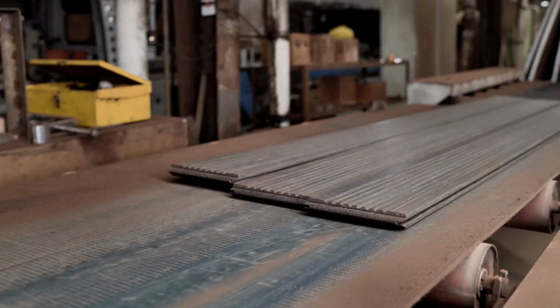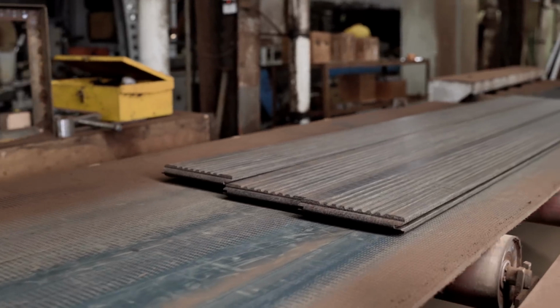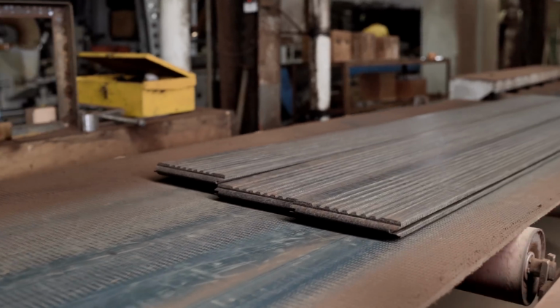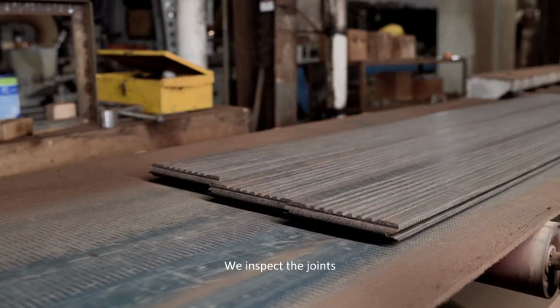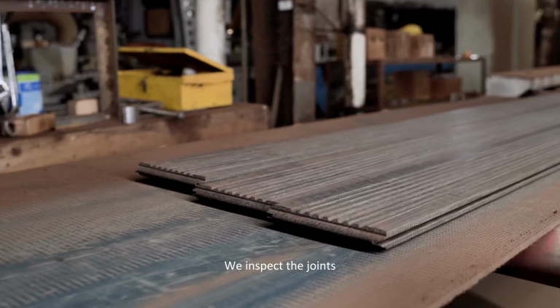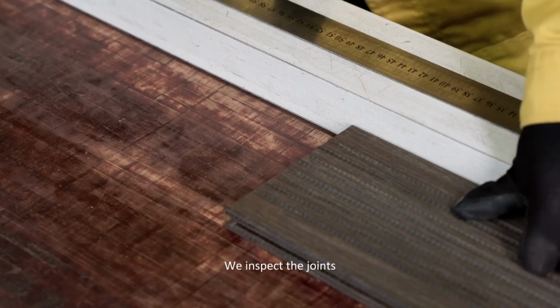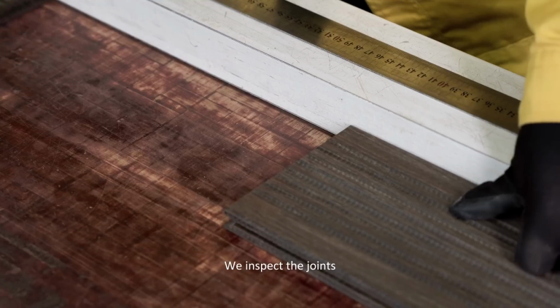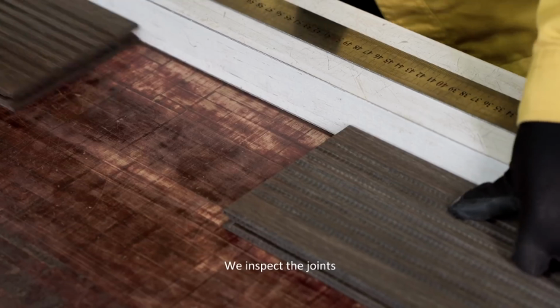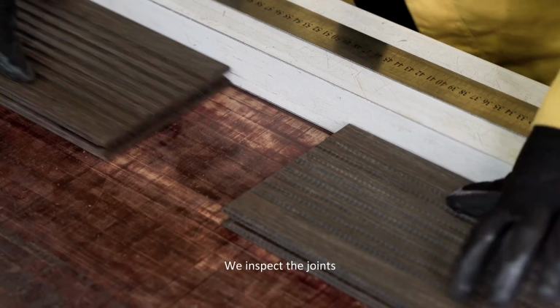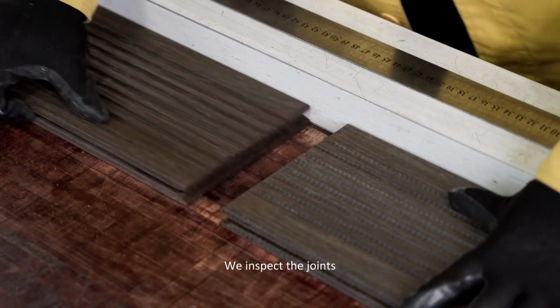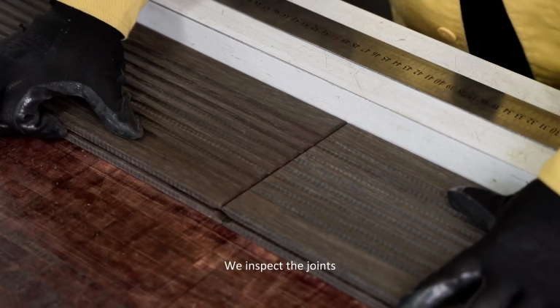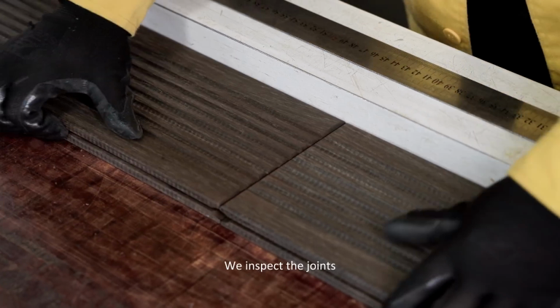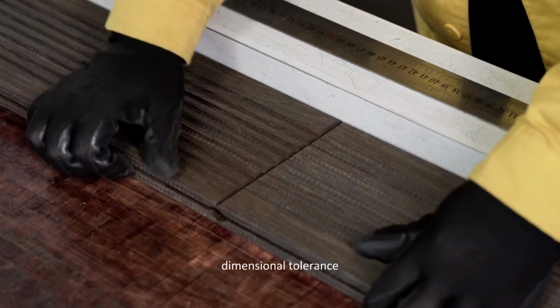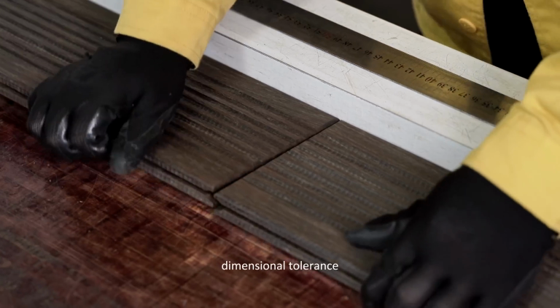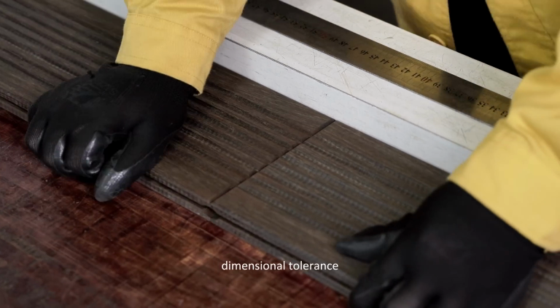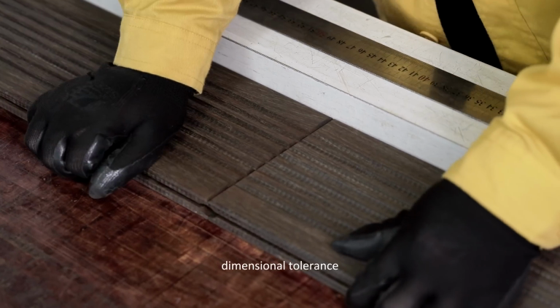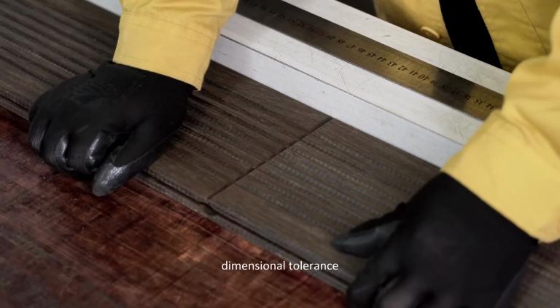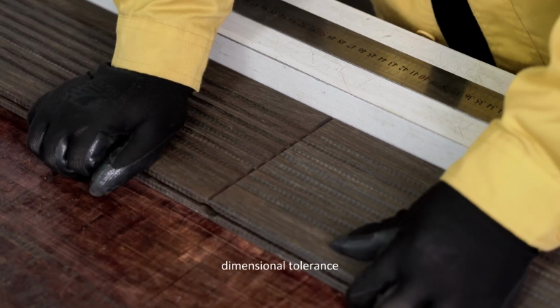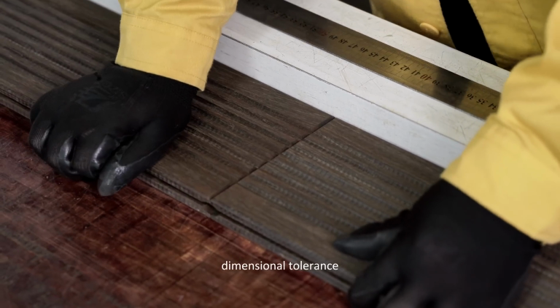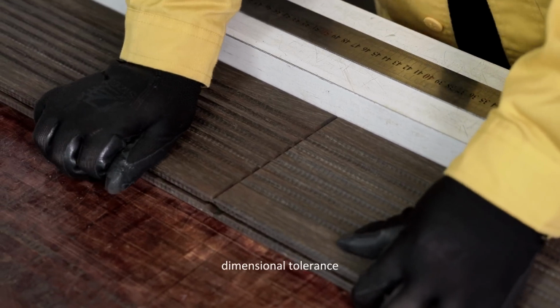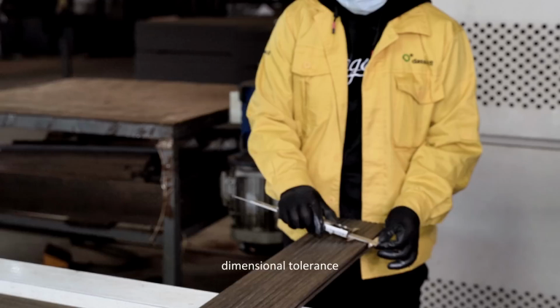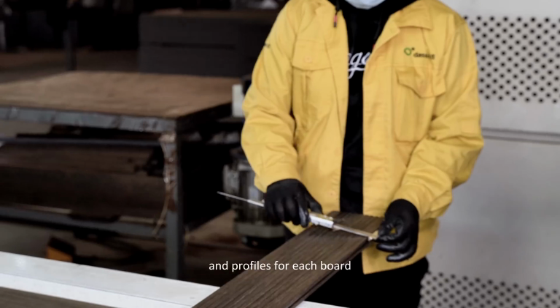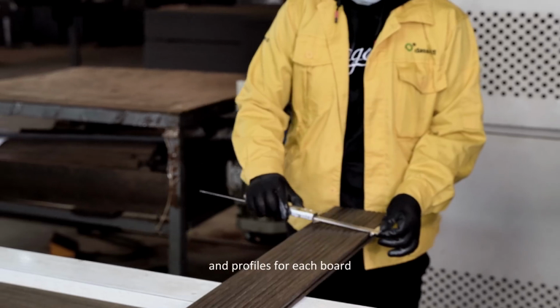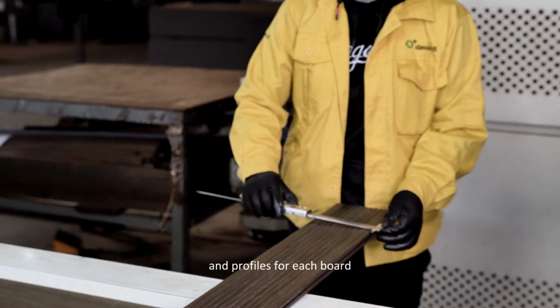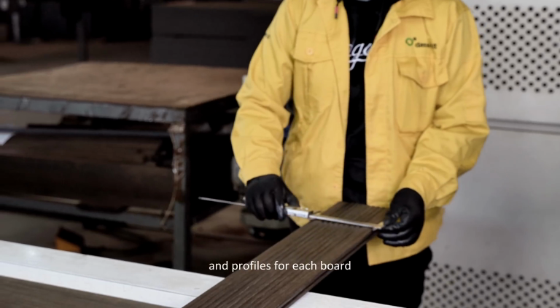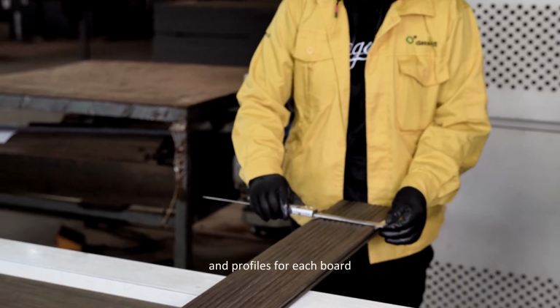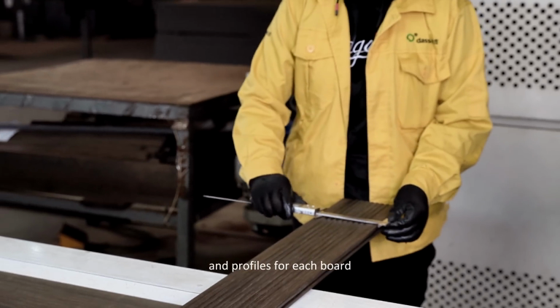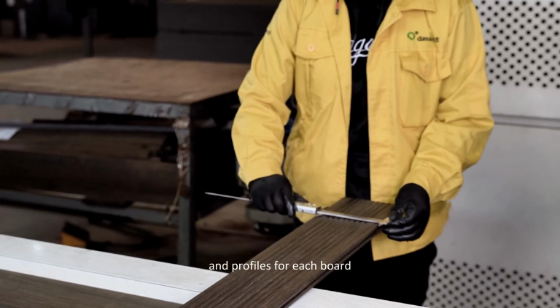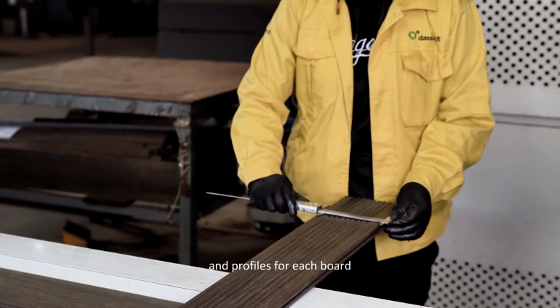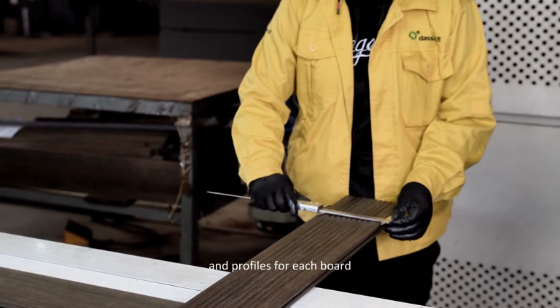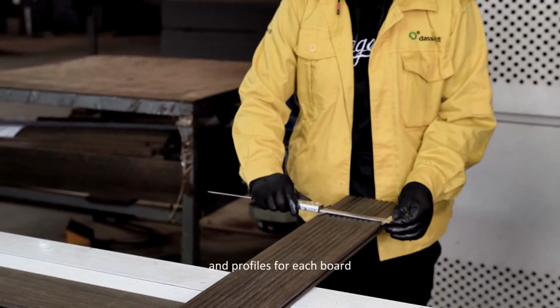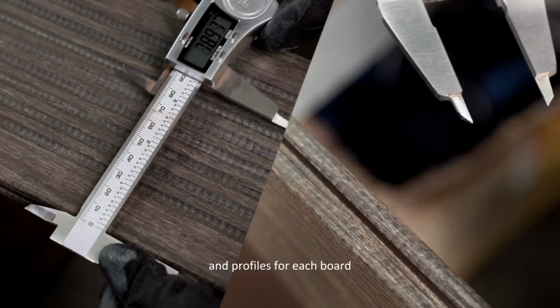We inspect the joints, dimensional tolerance, and profiles for each board.